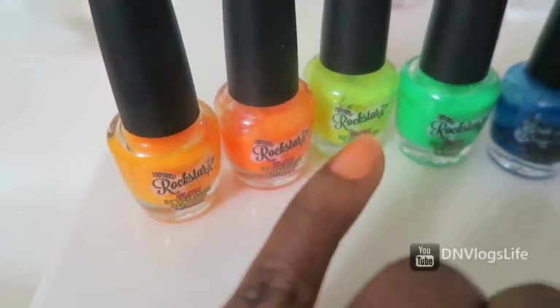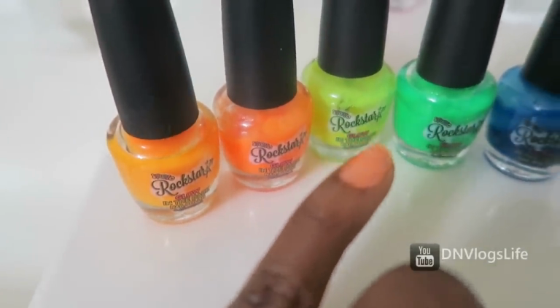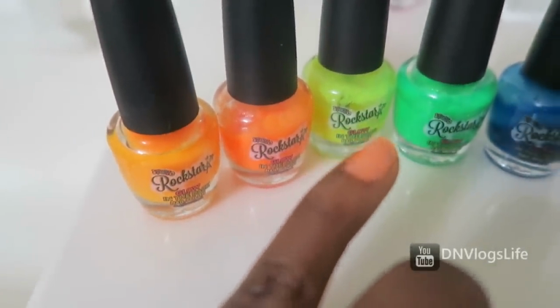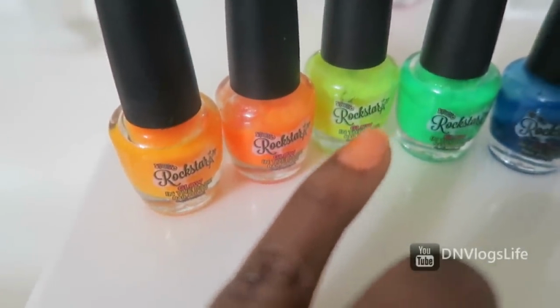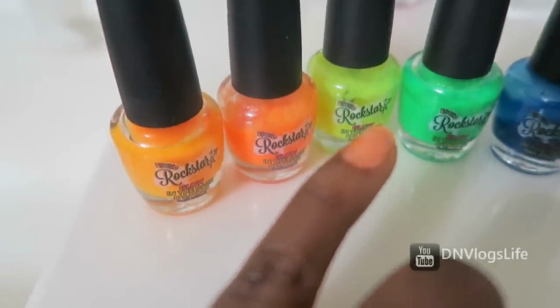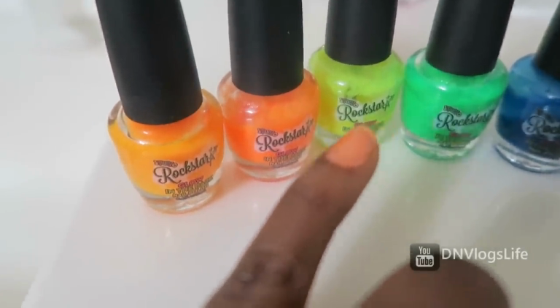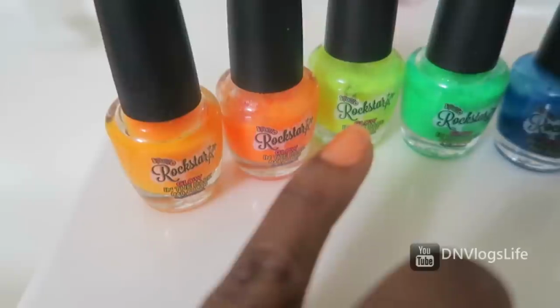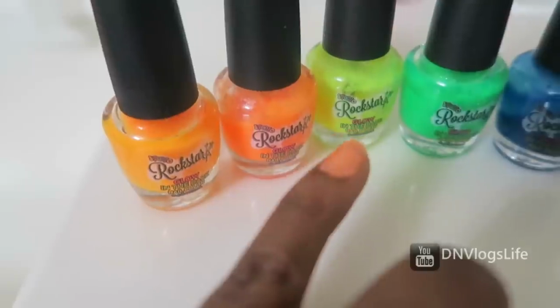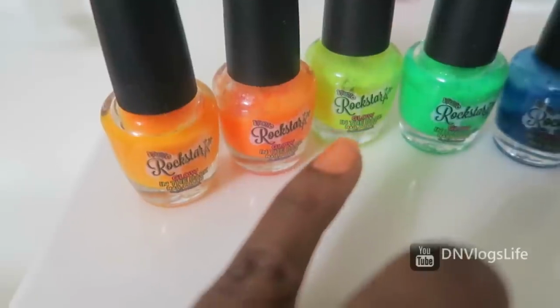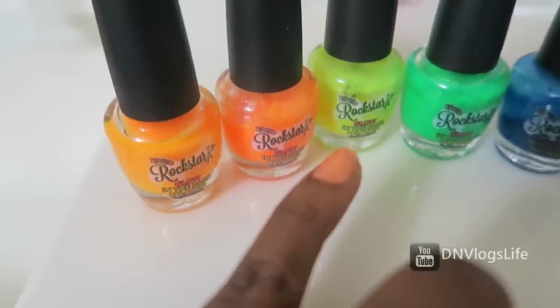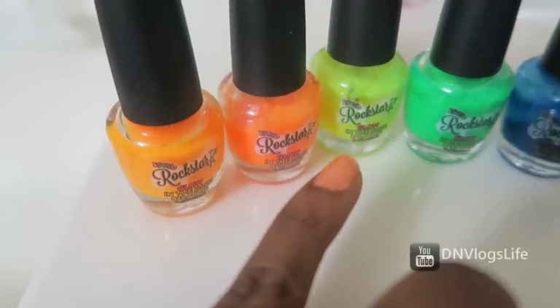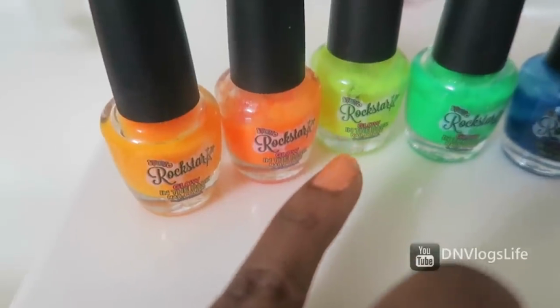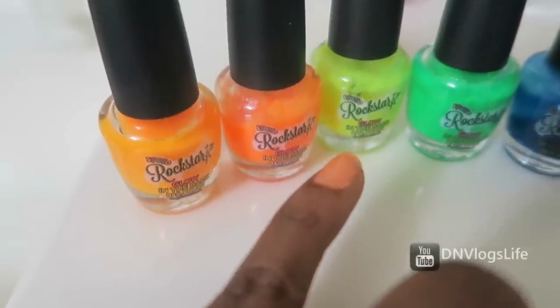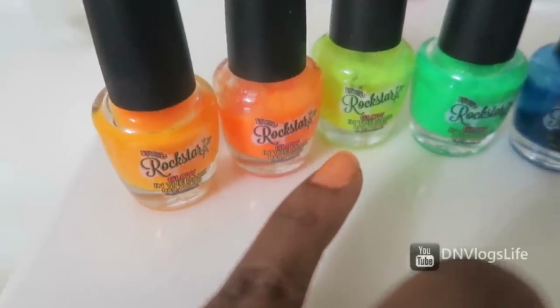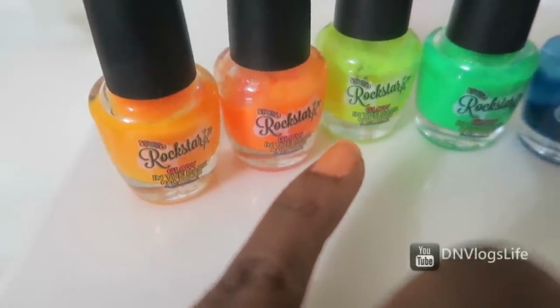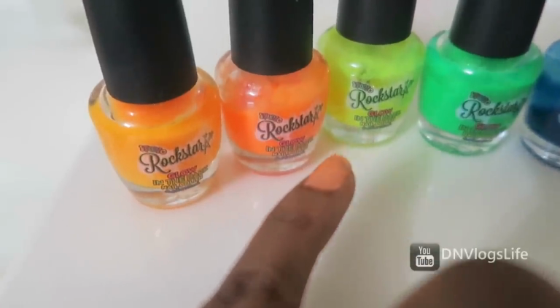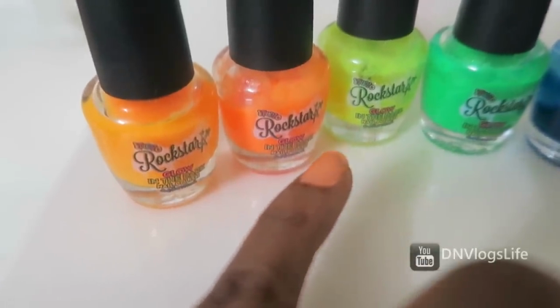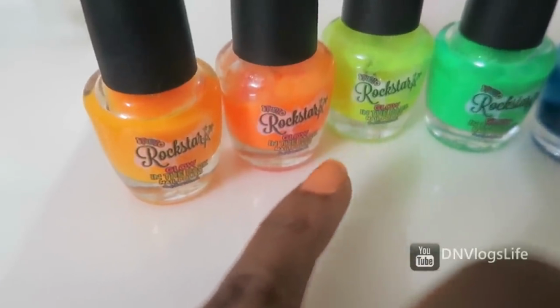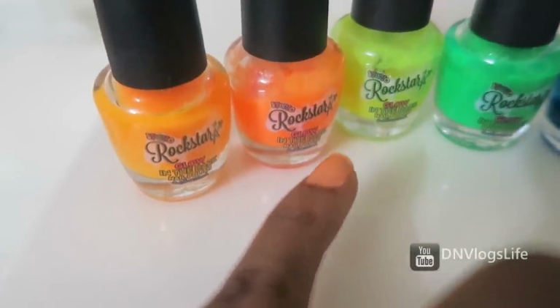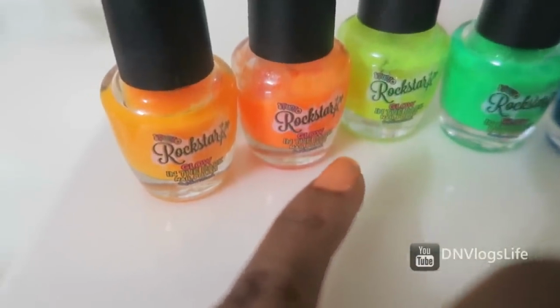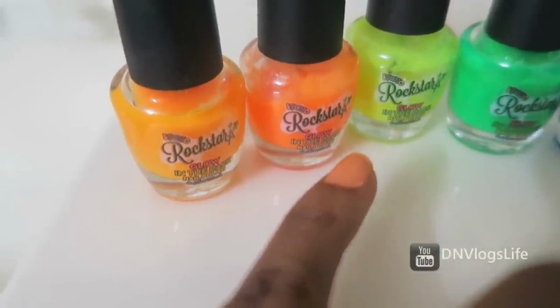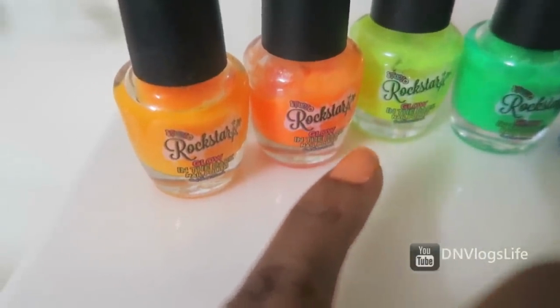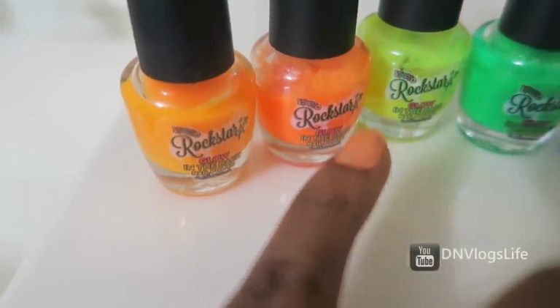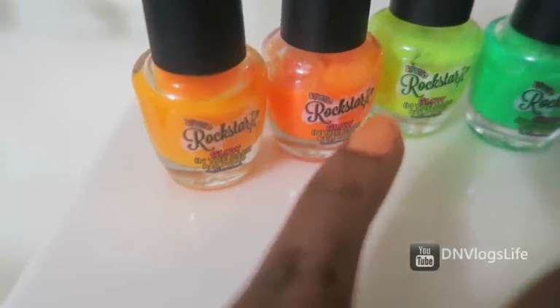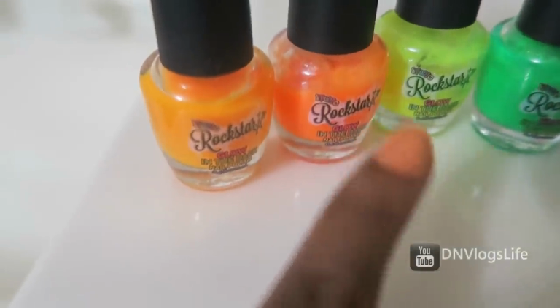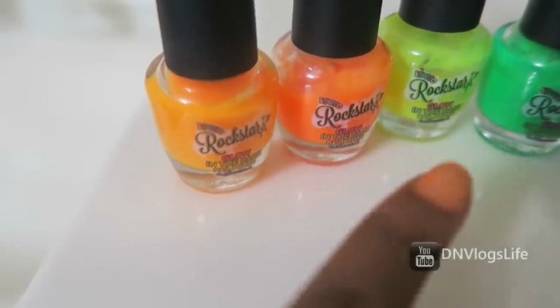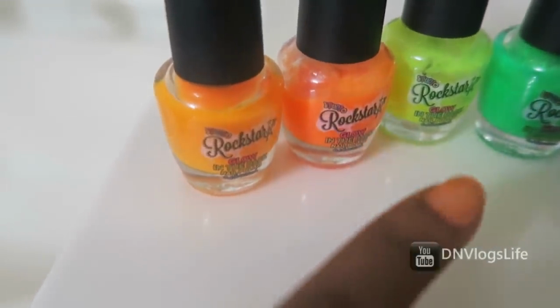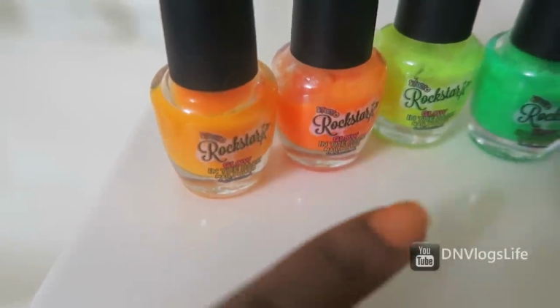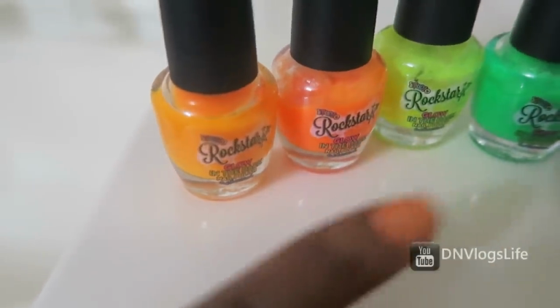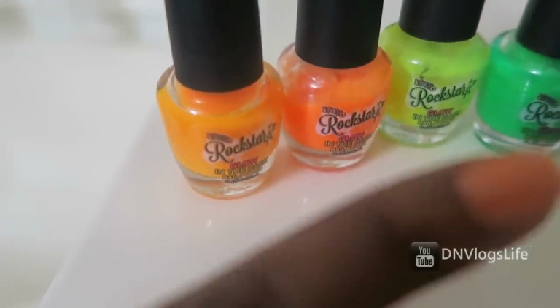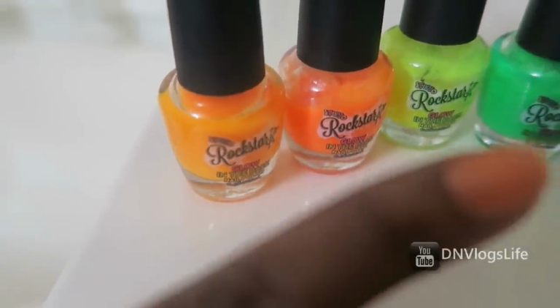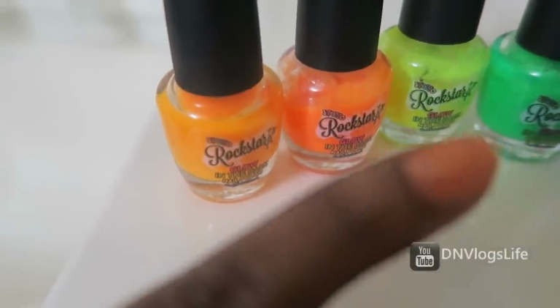Will I say you should go and buy this? Nope. But if you want to, that's up to you.